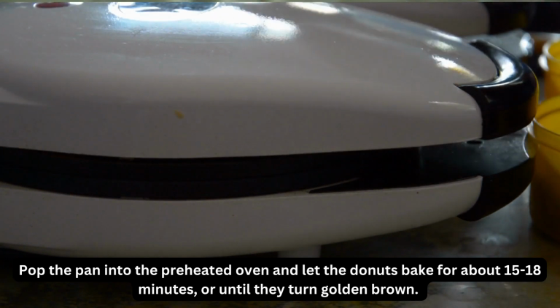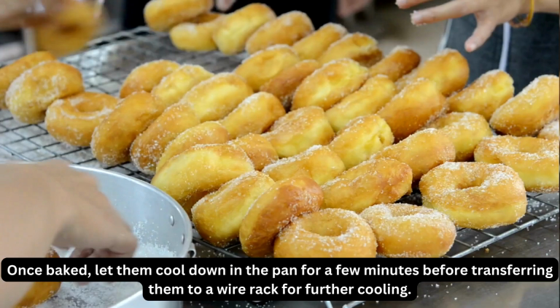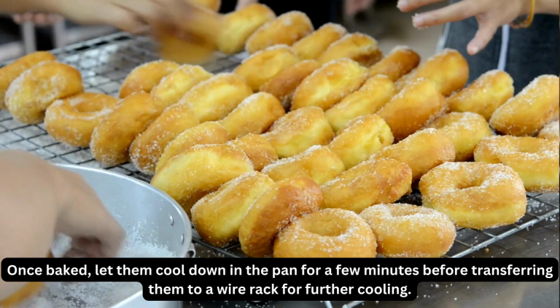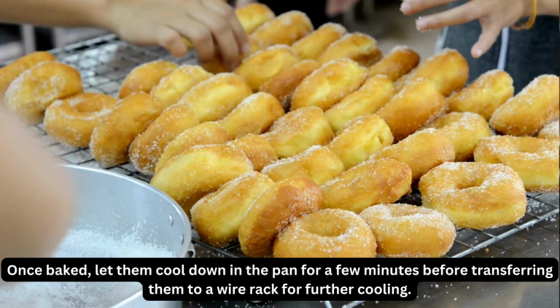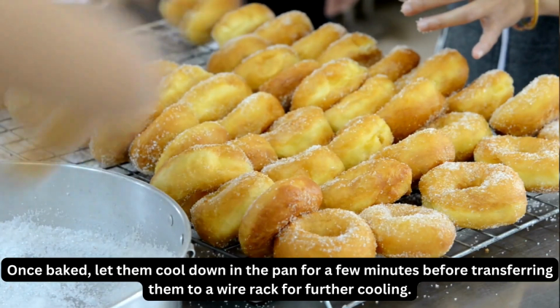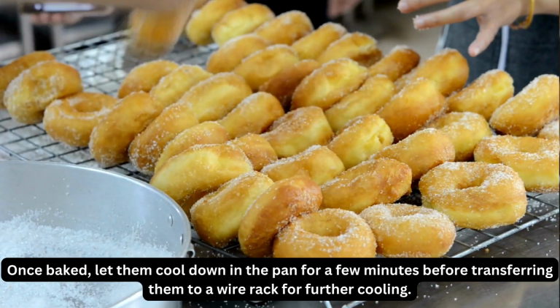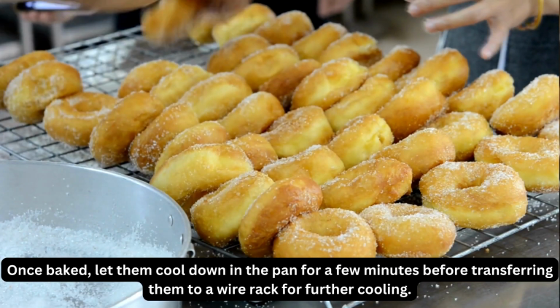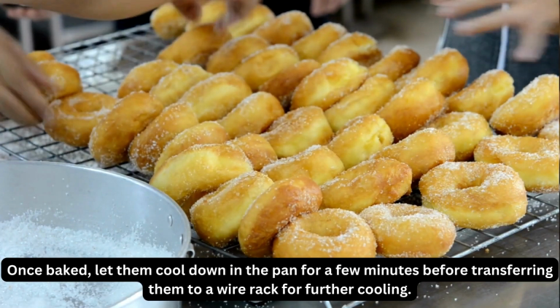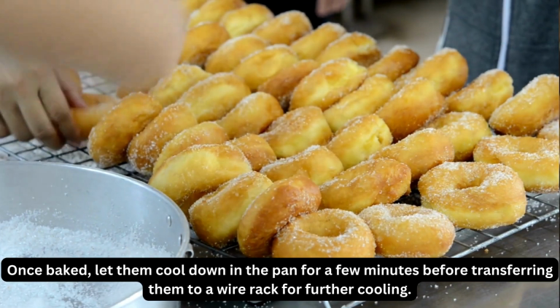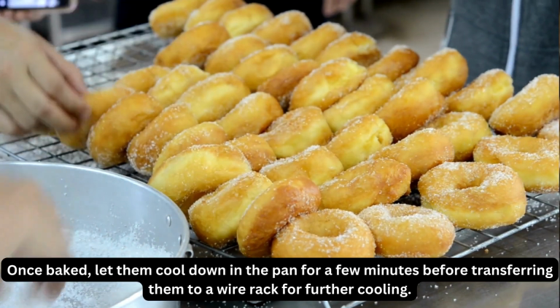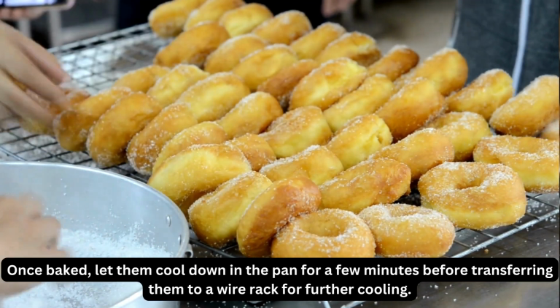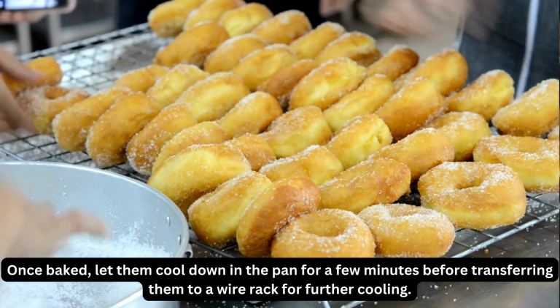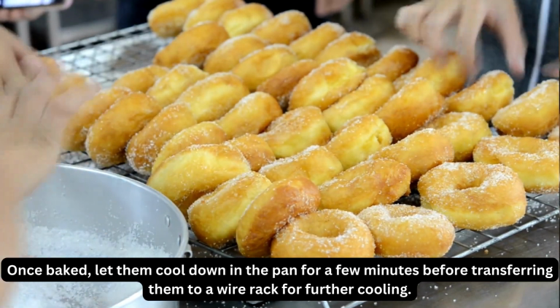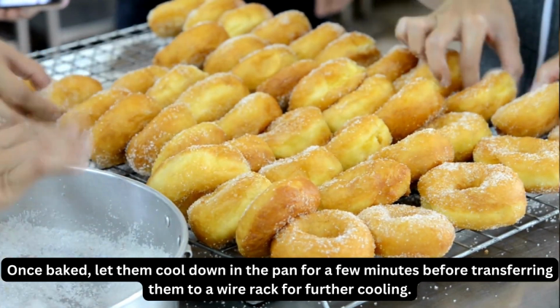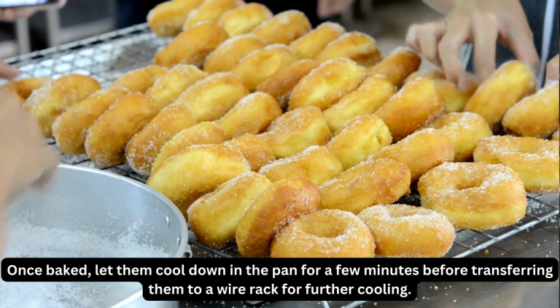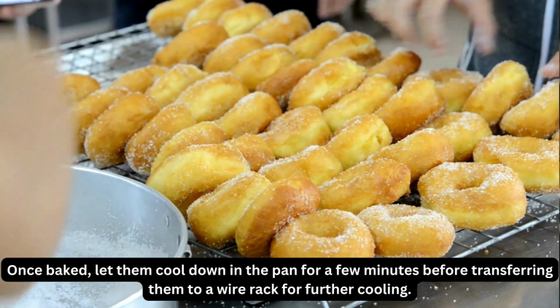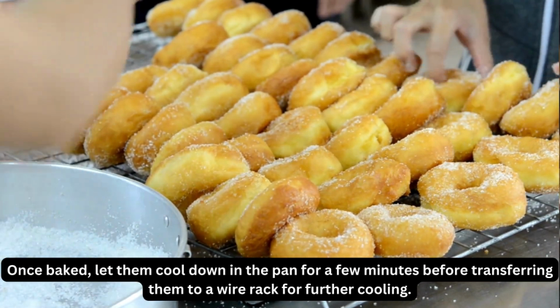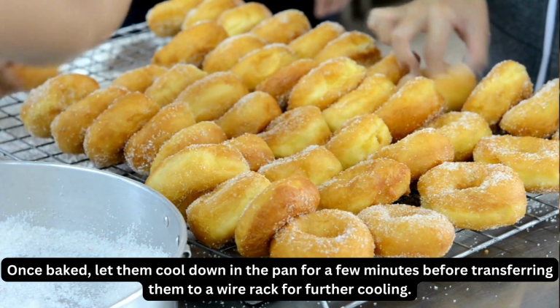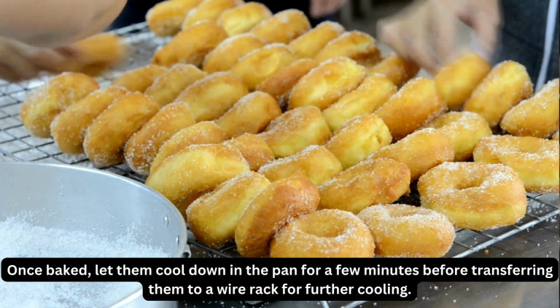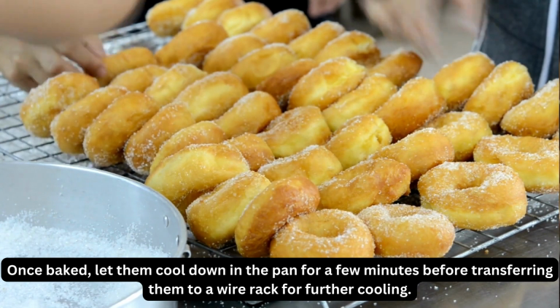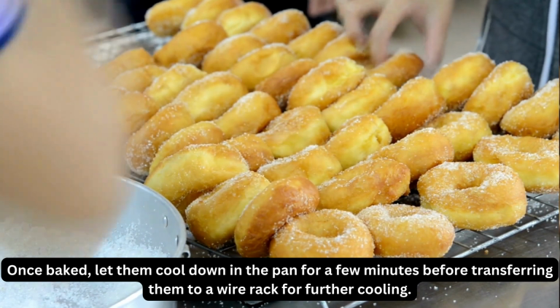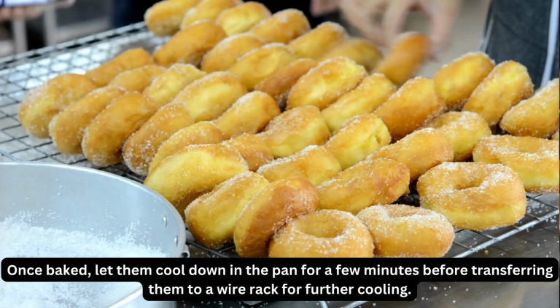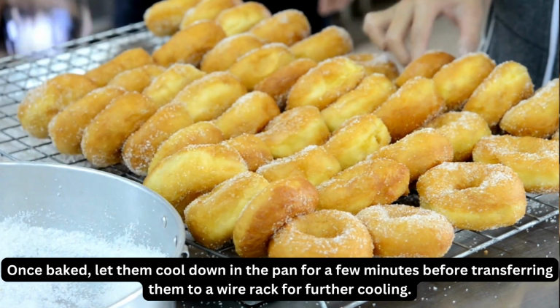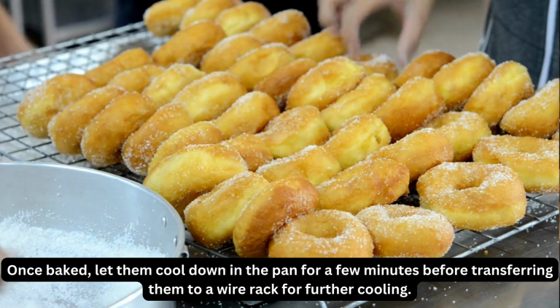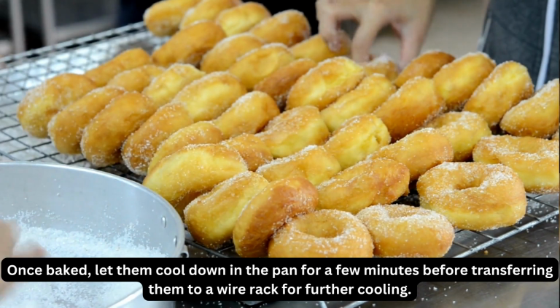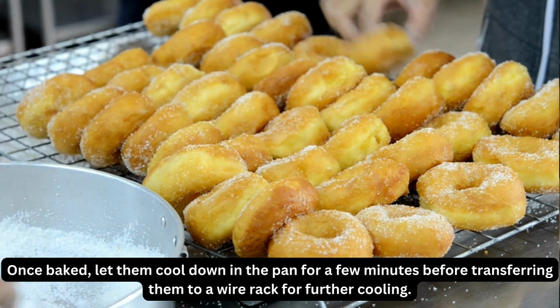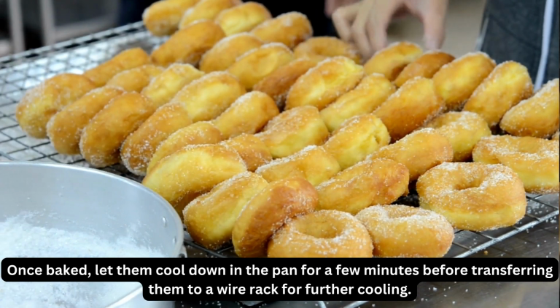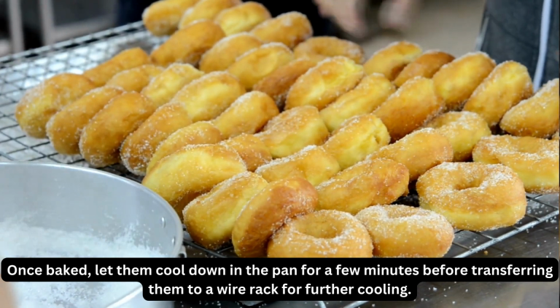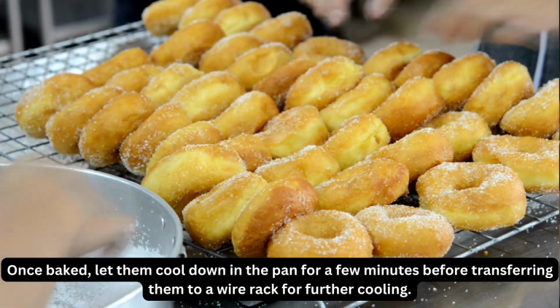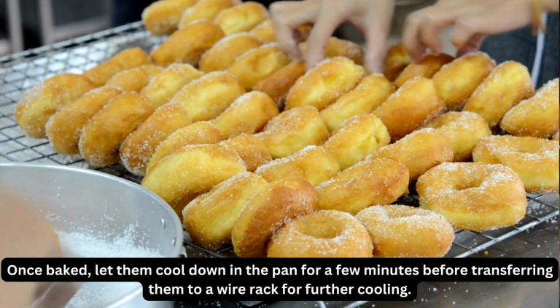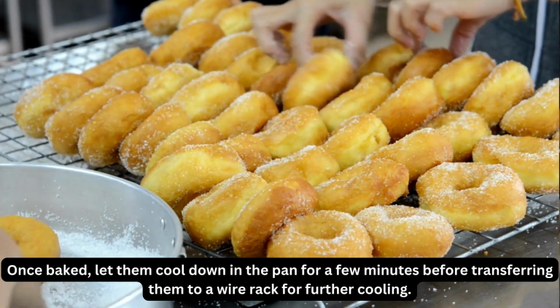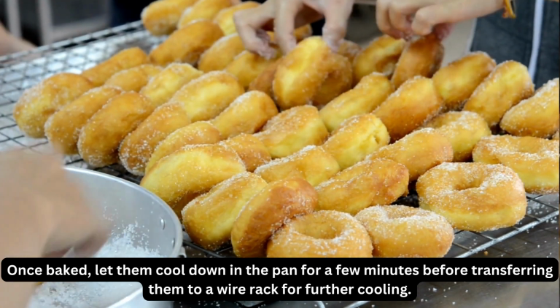Once baked, let them cool down in the pan for a few minutes before transferring them to a wire rack for further cooling.